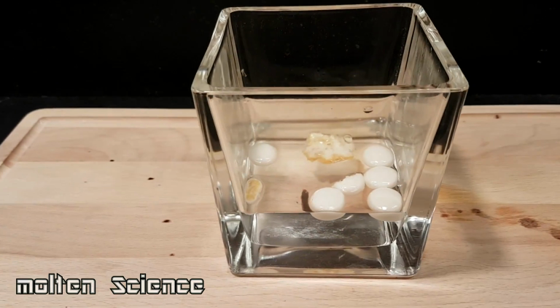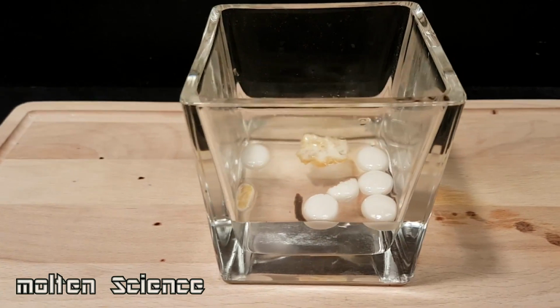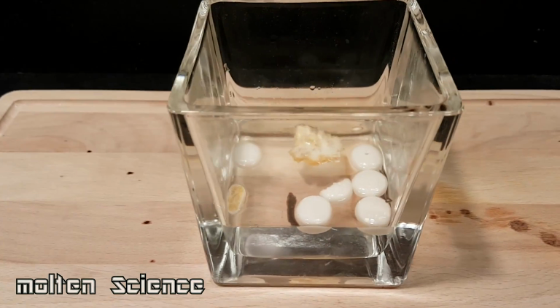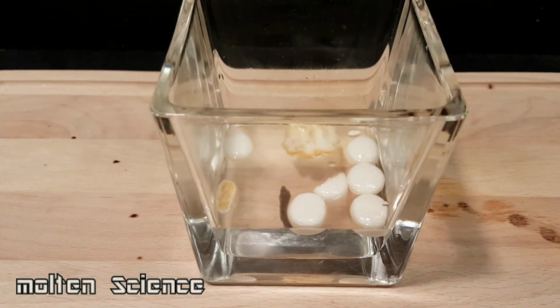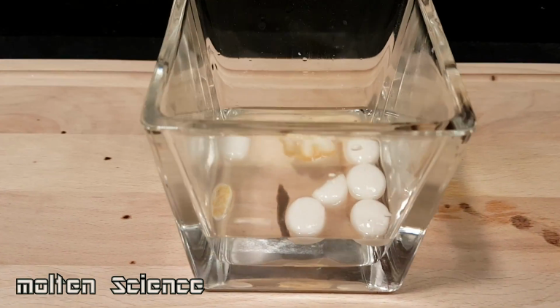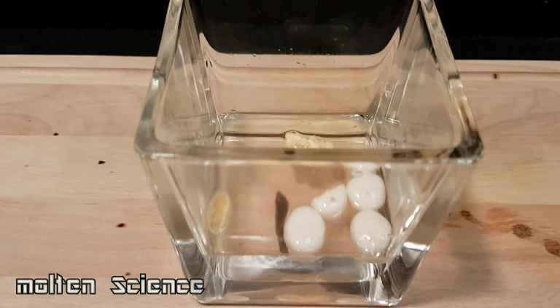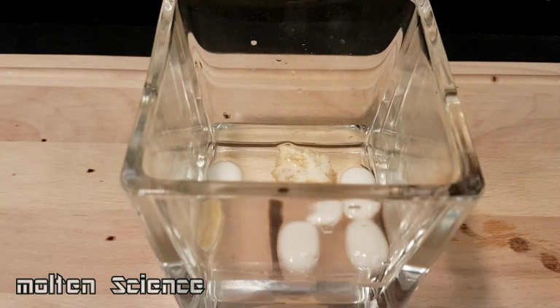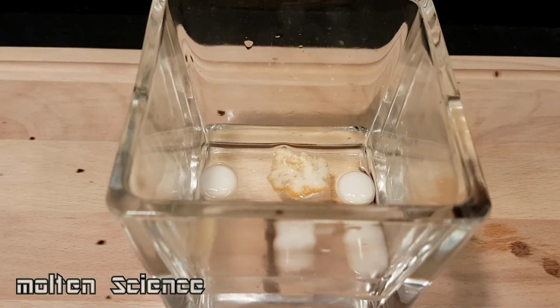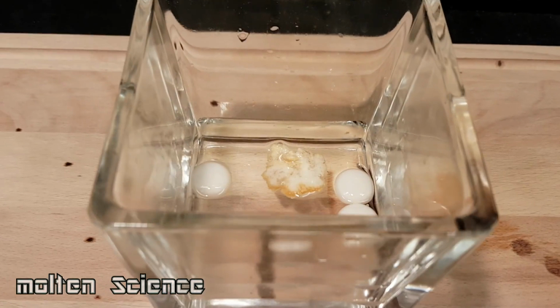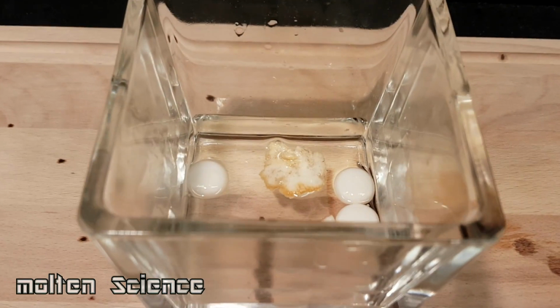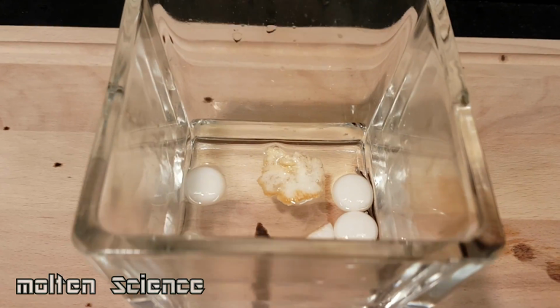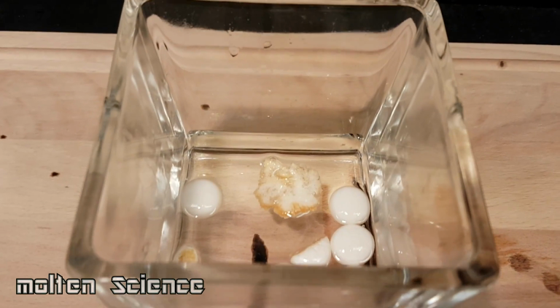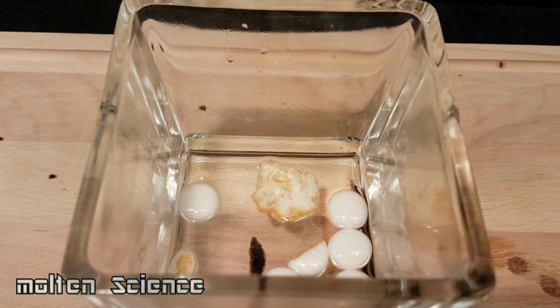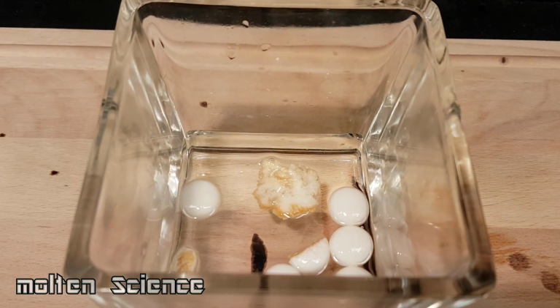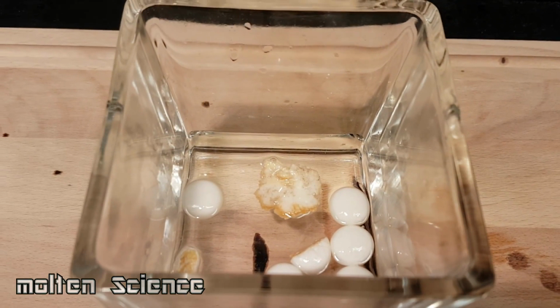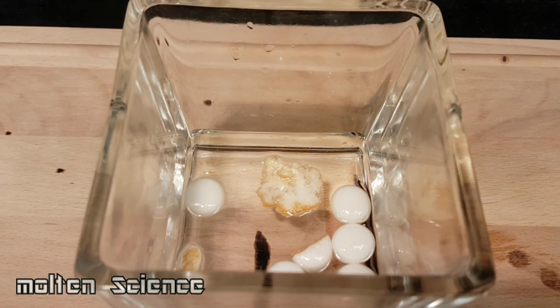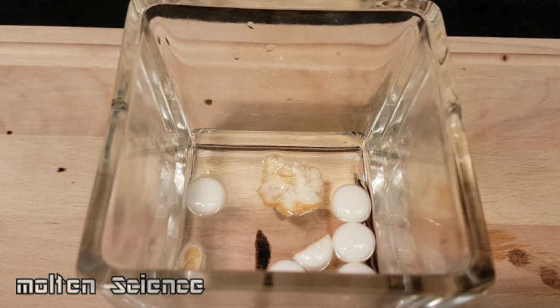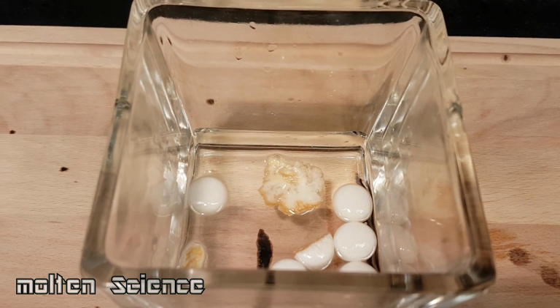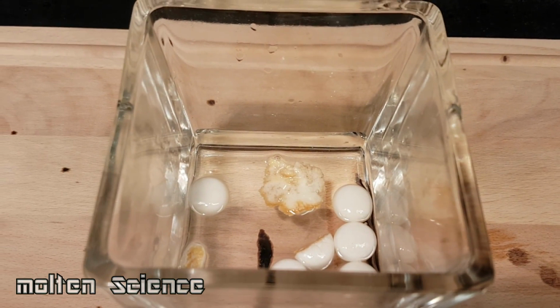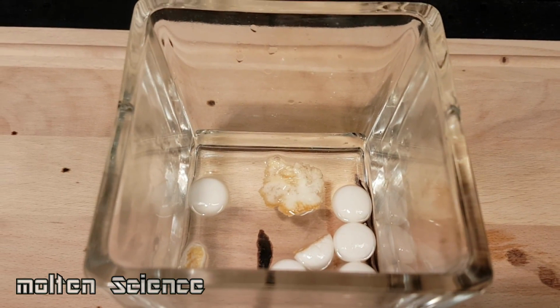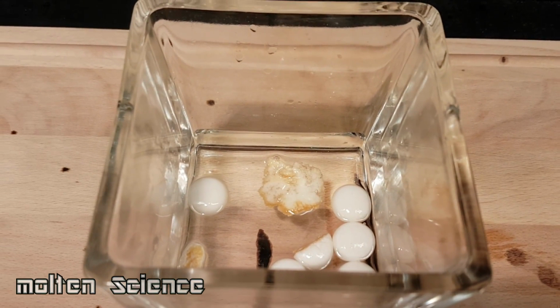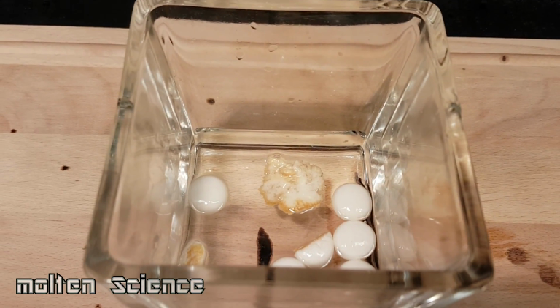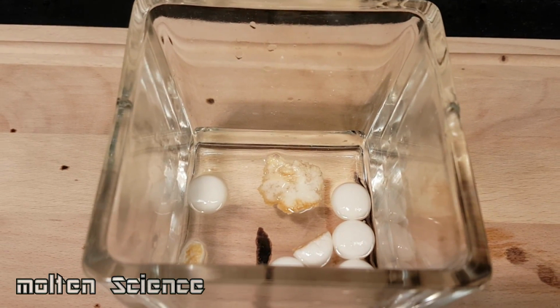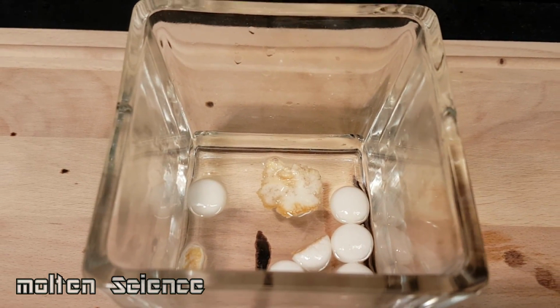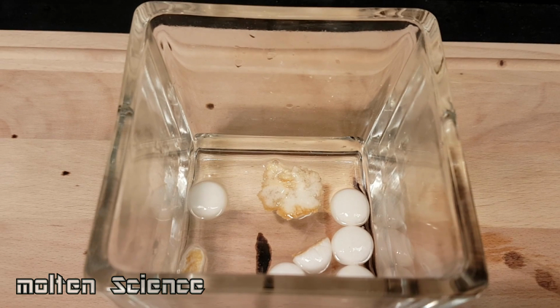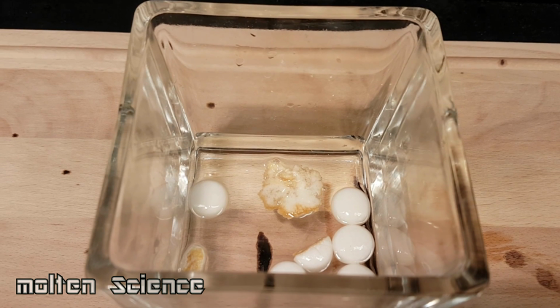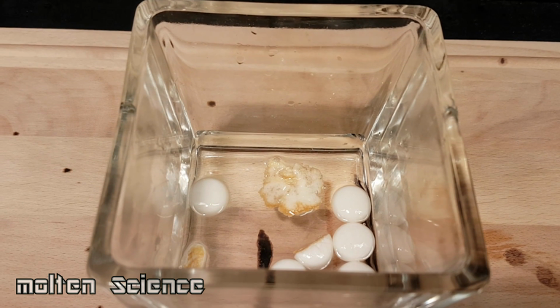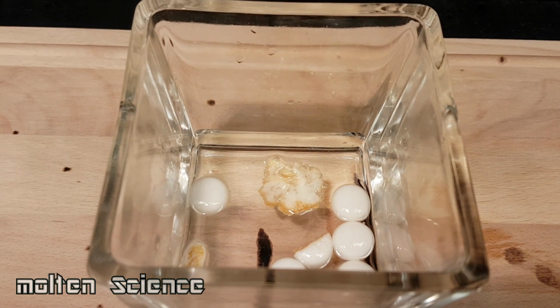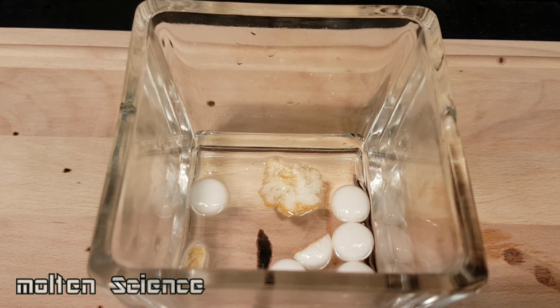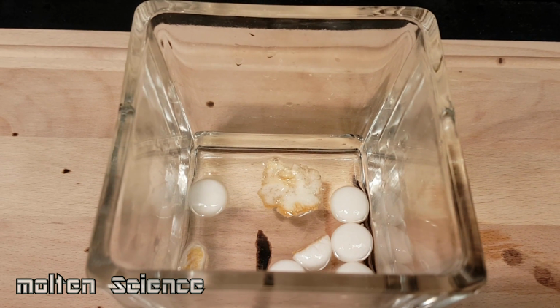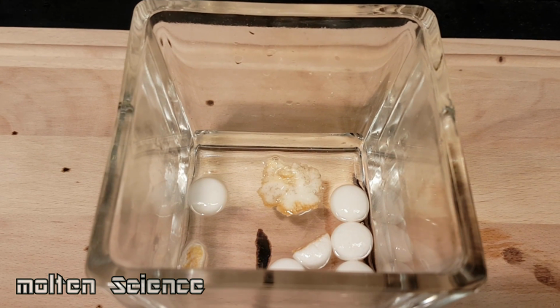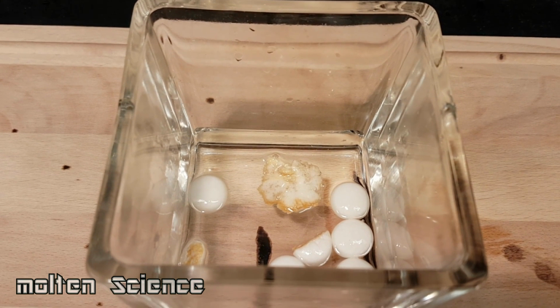As I expected, it doesn't give an instant reaction on the acid, so I'll see you in a day or so.